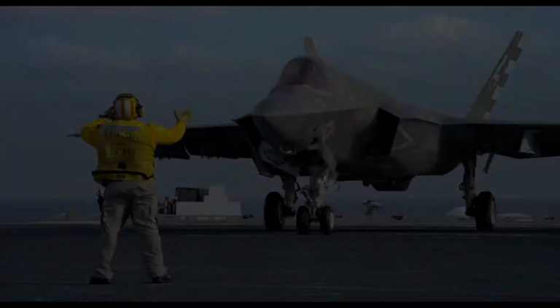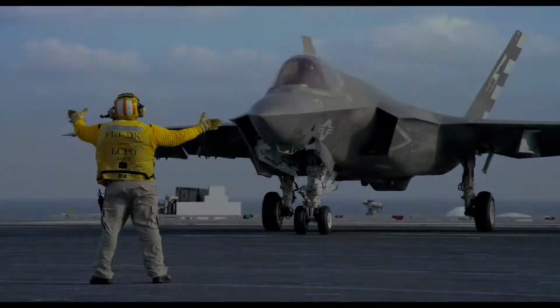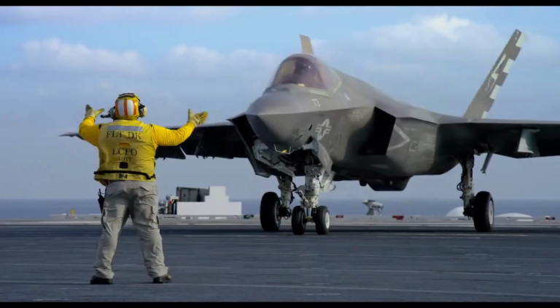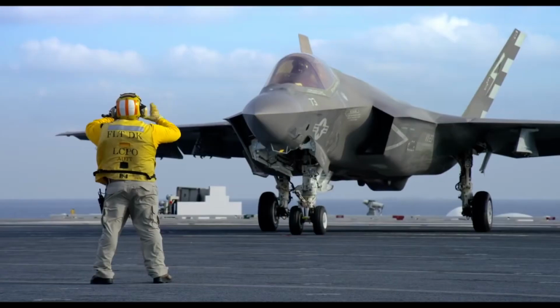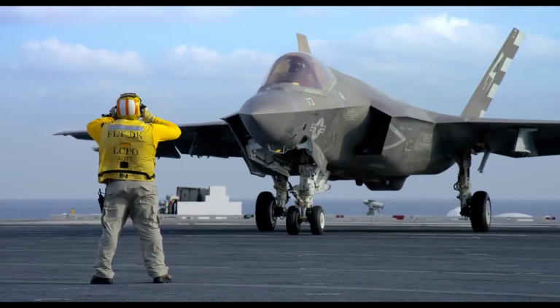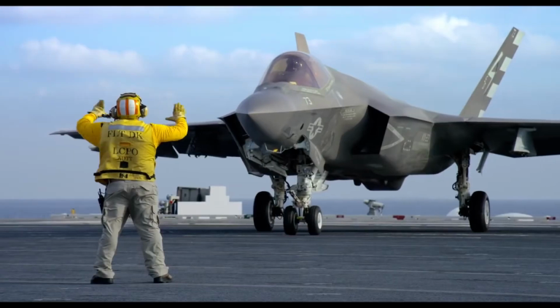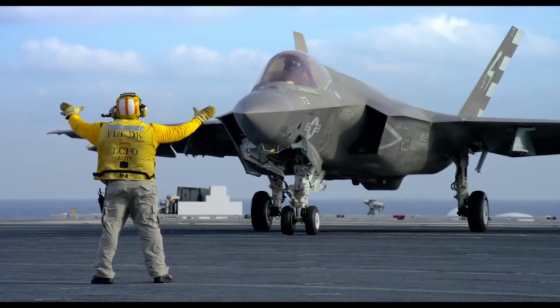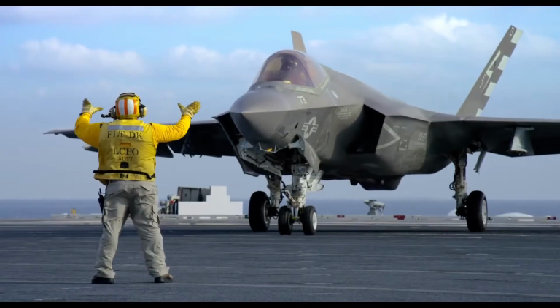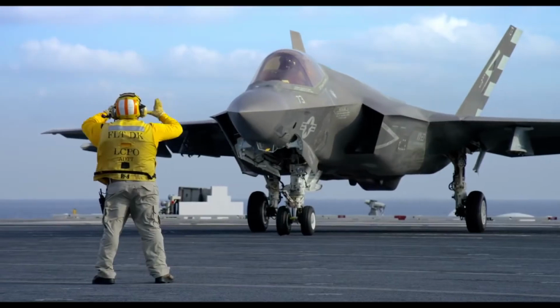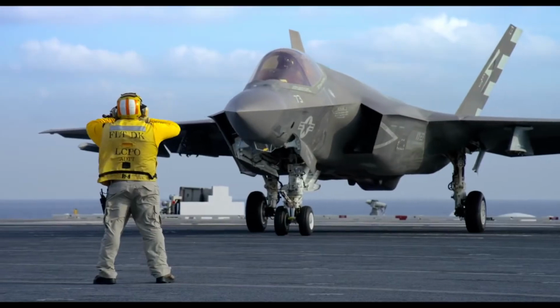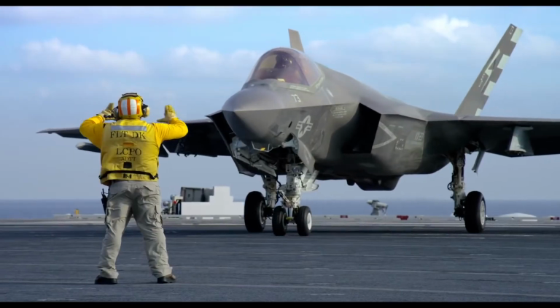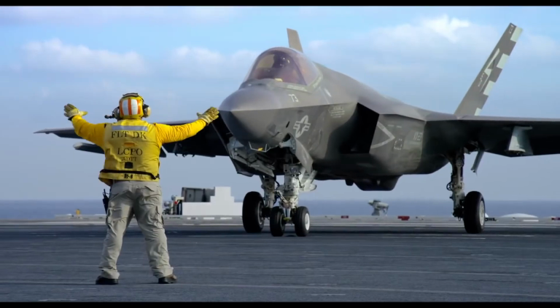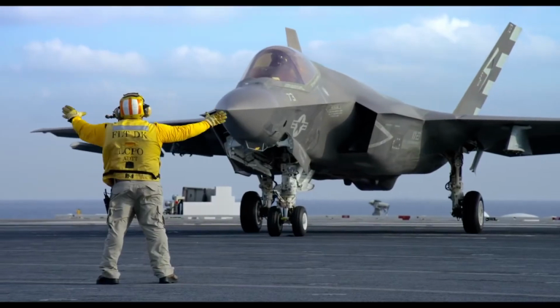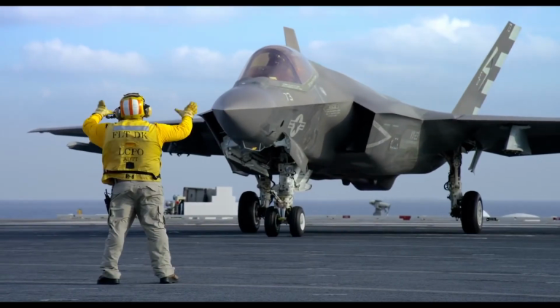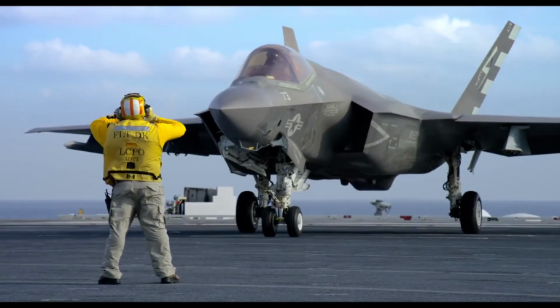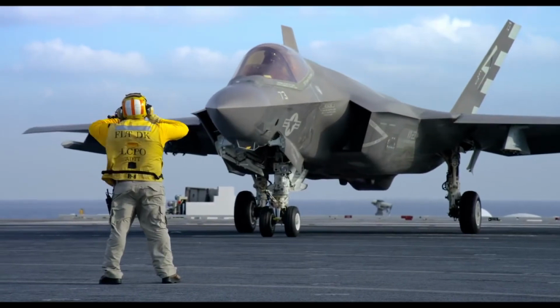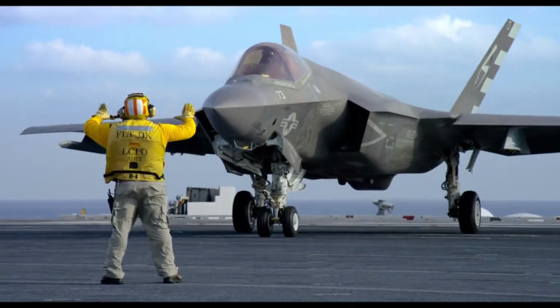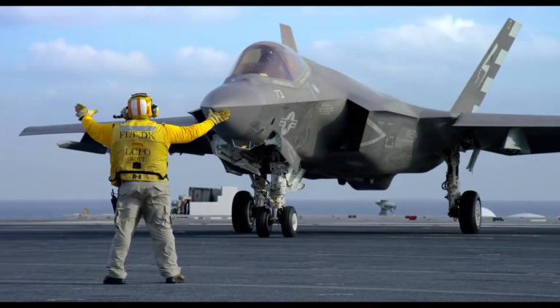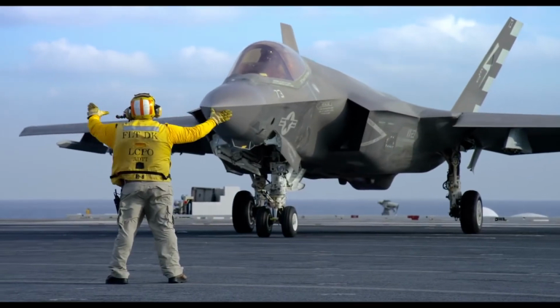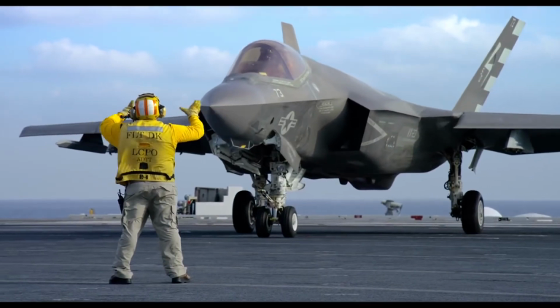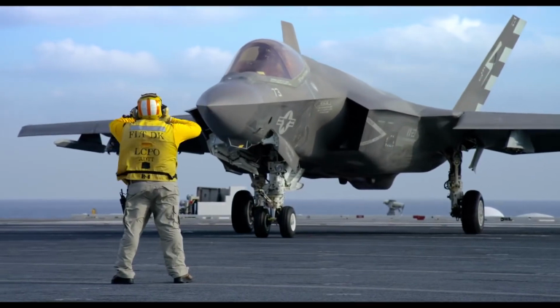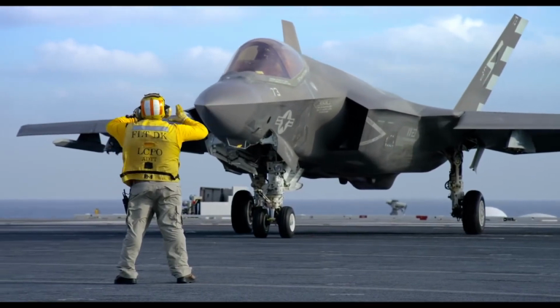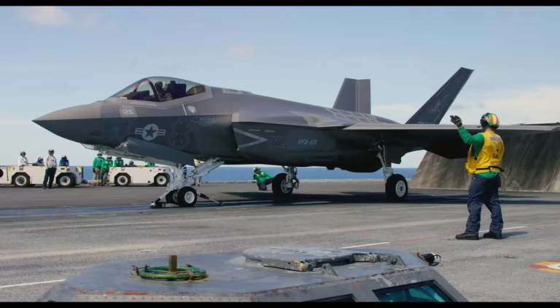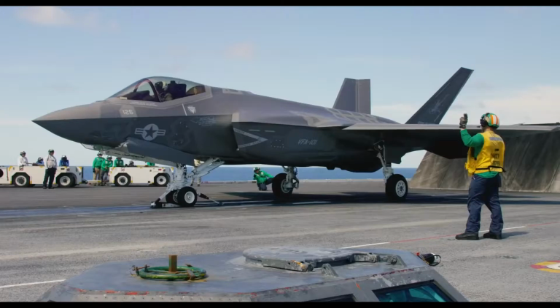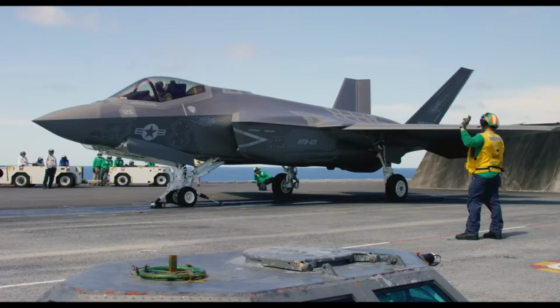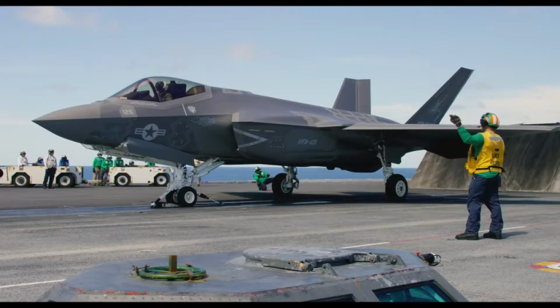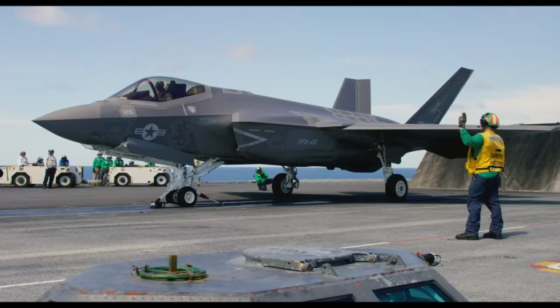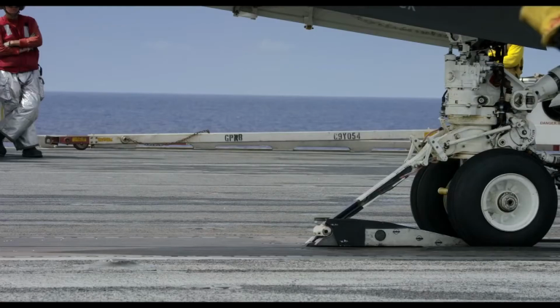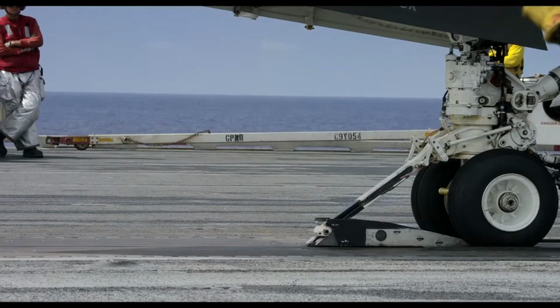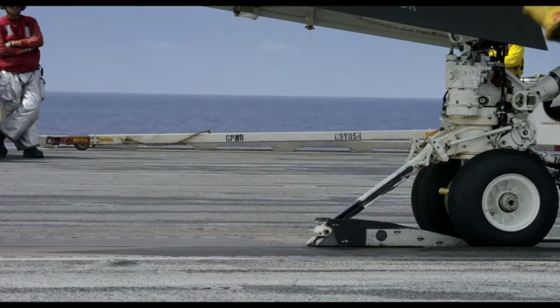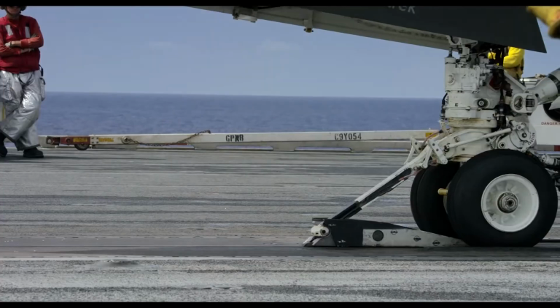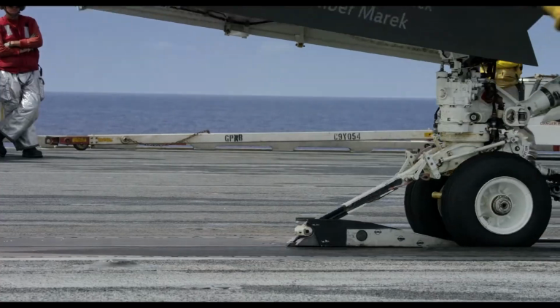The U.S. Navy's fifth-generation strike fighter is the F-35C.